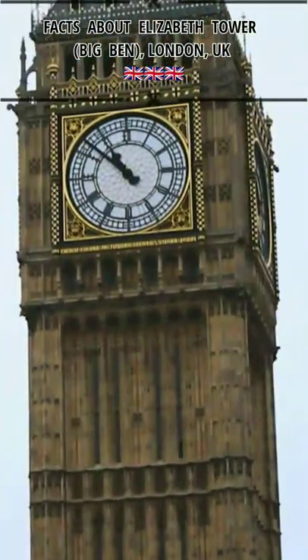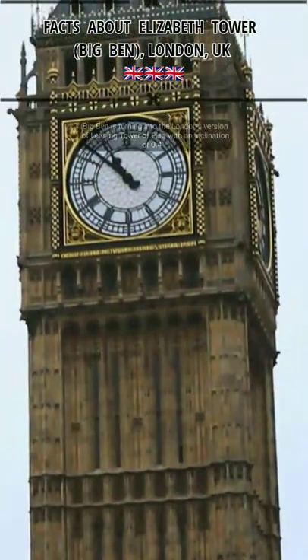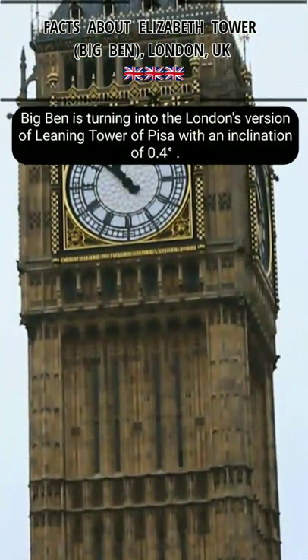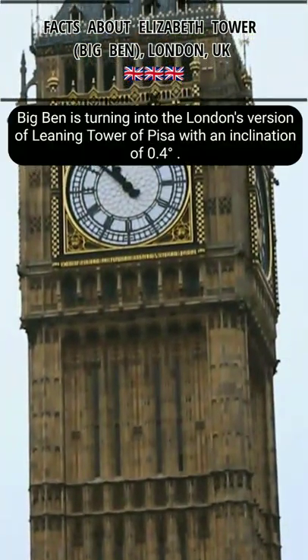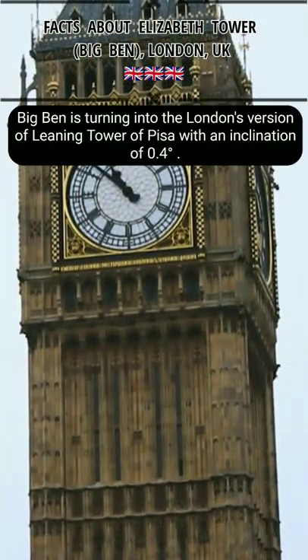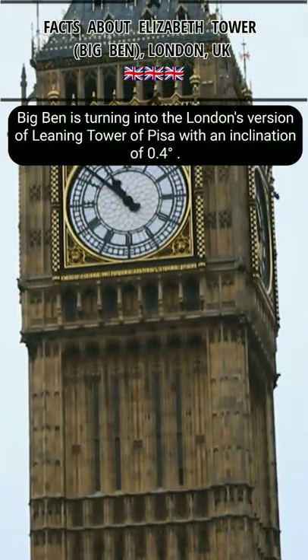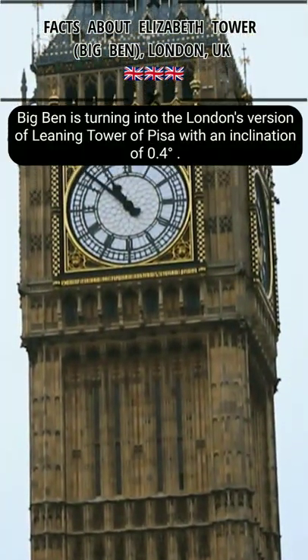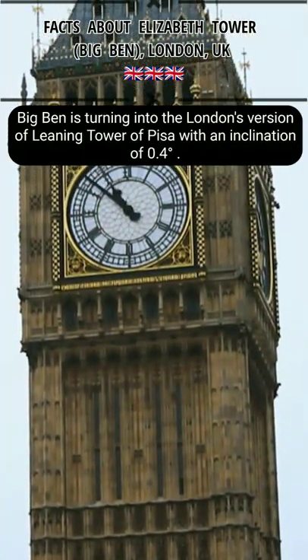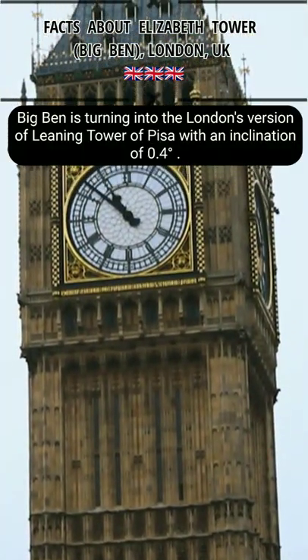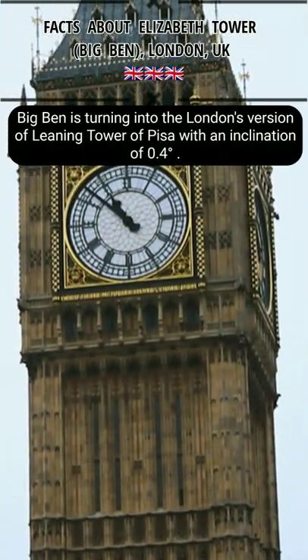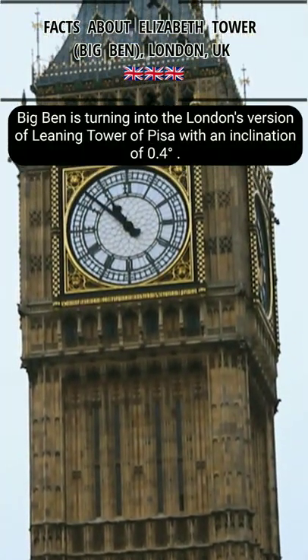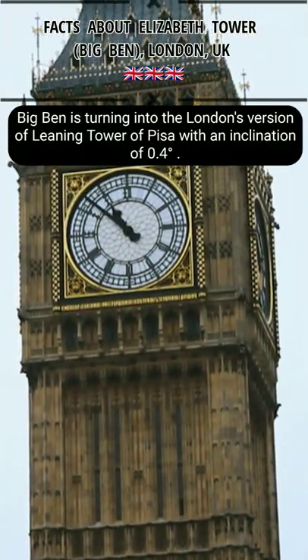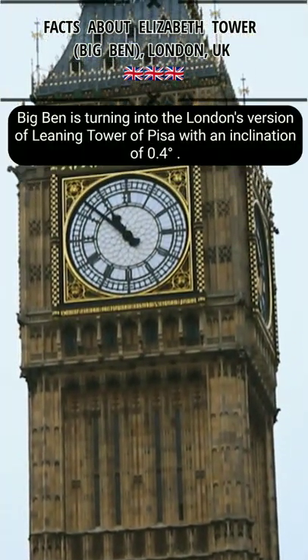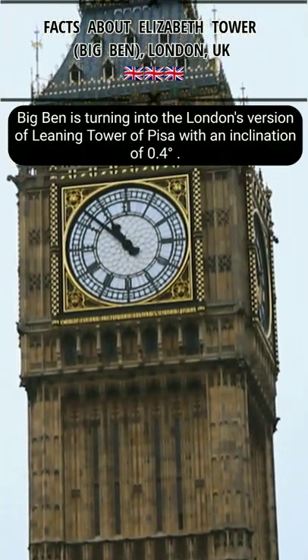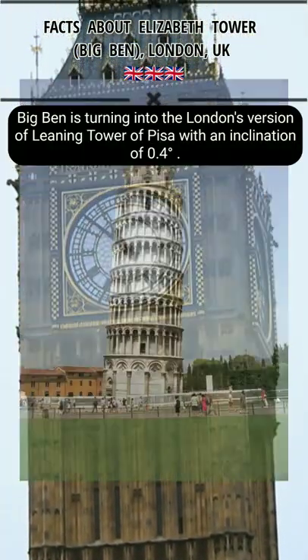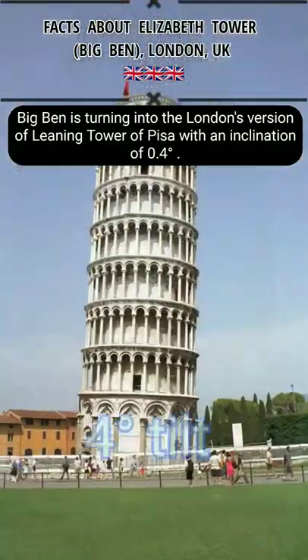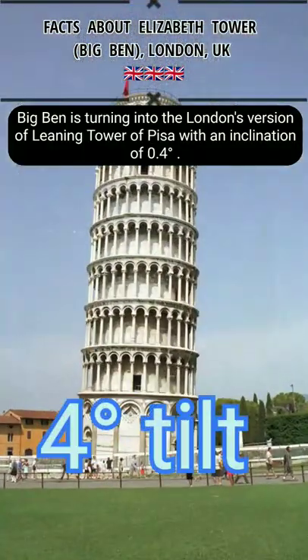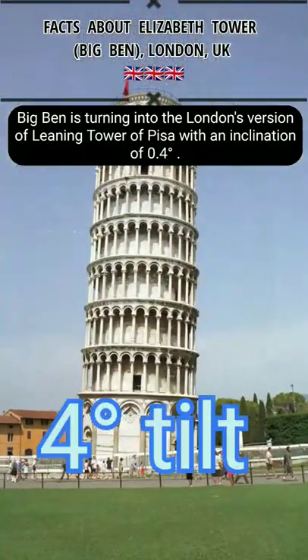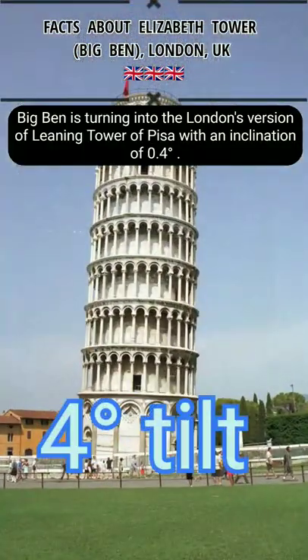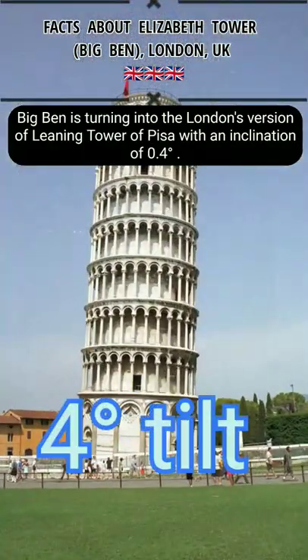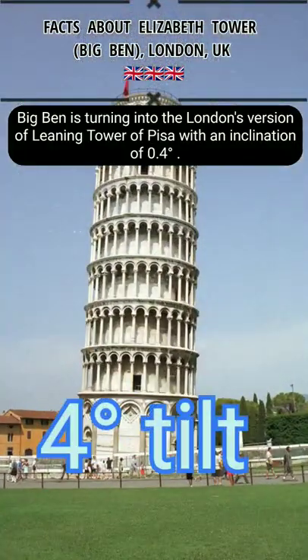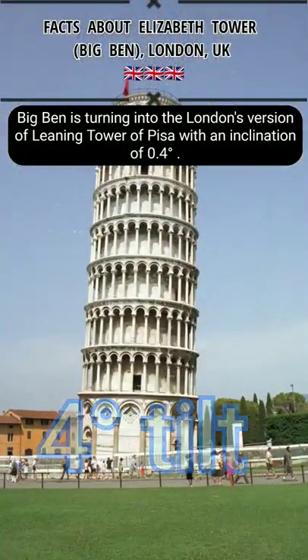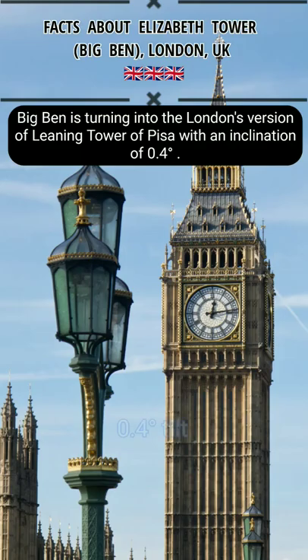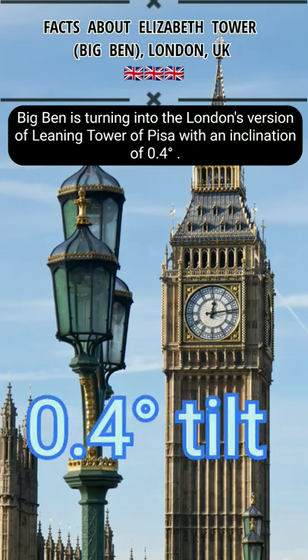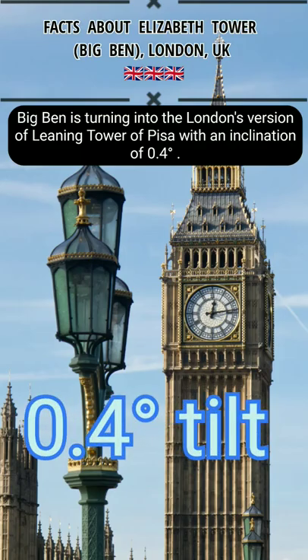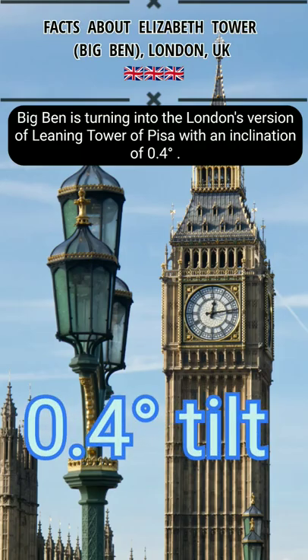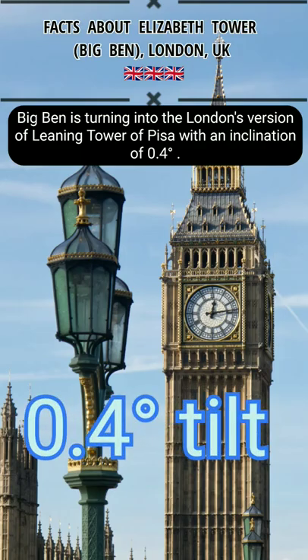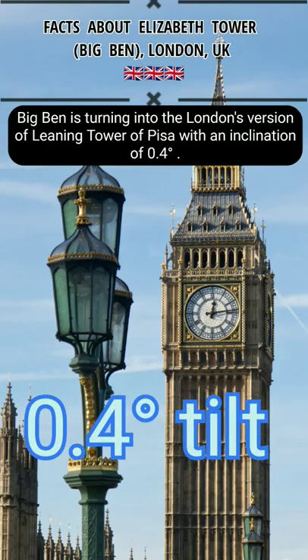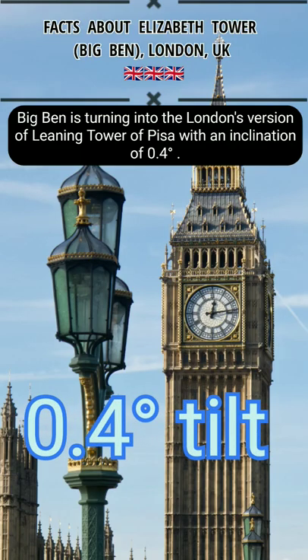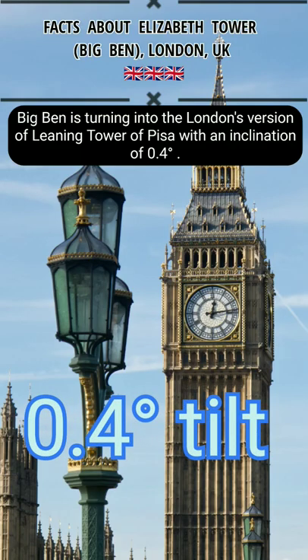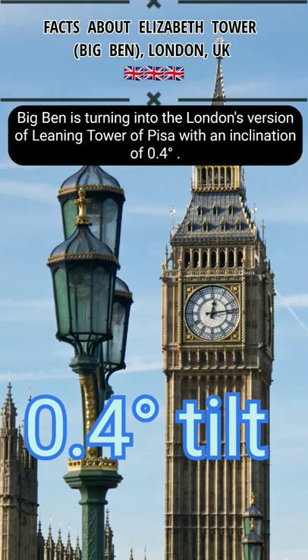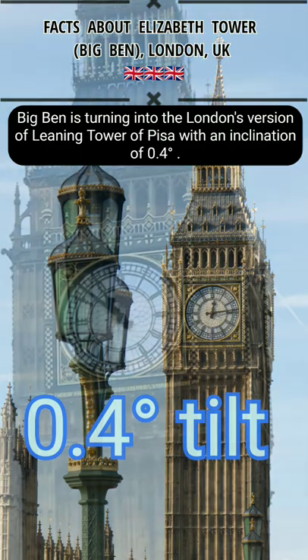Big Ben is turning into the London's version of the Leaning Tower of Pisa, with an inclination of 0.4 degrees.